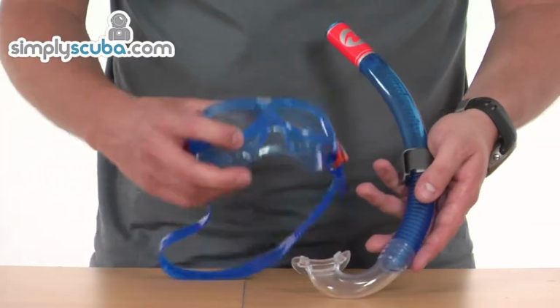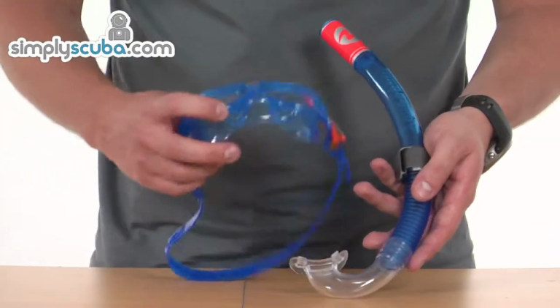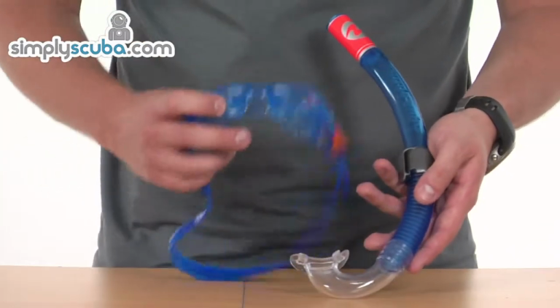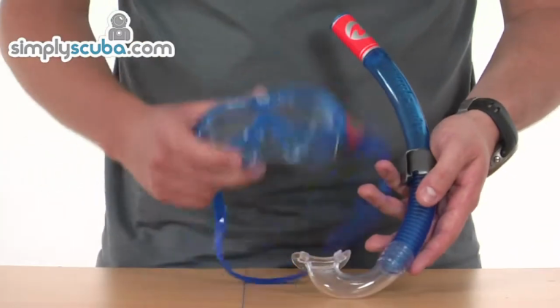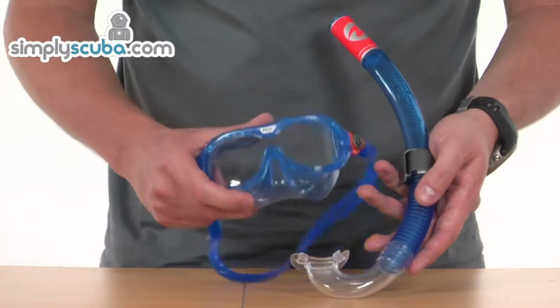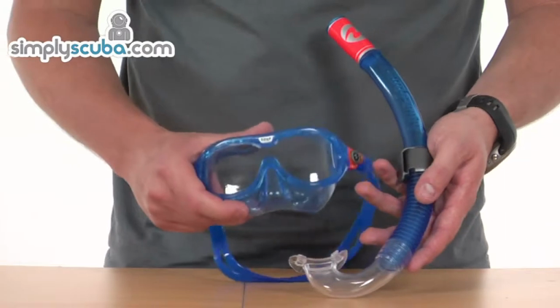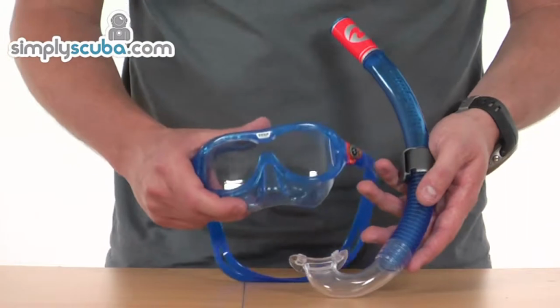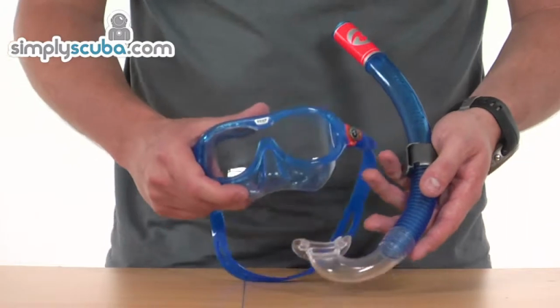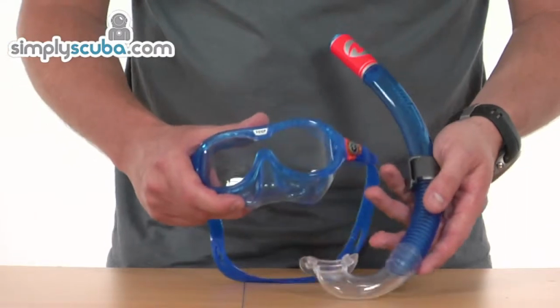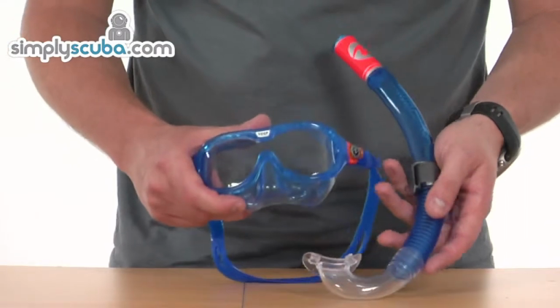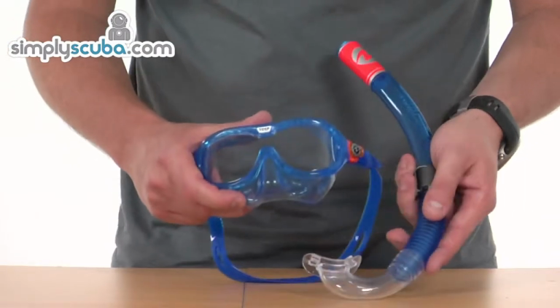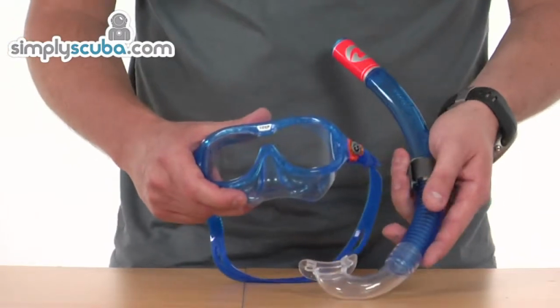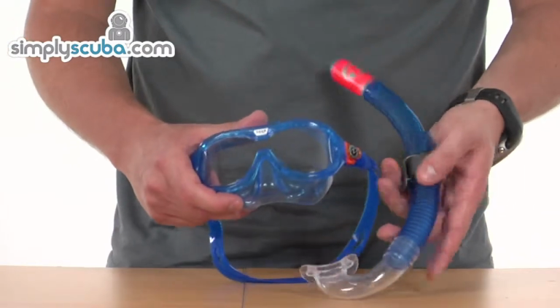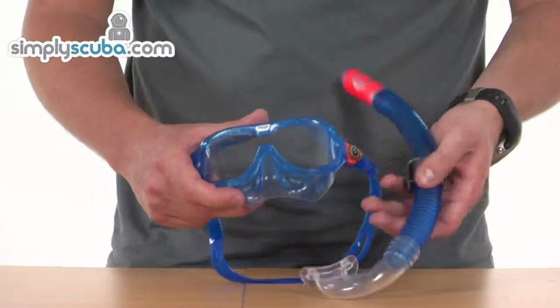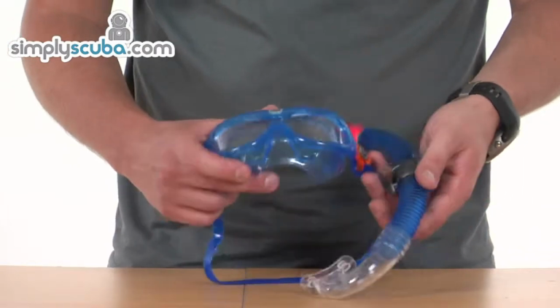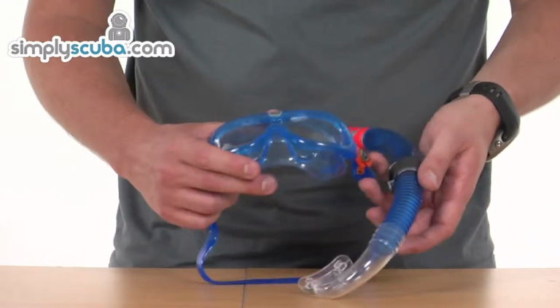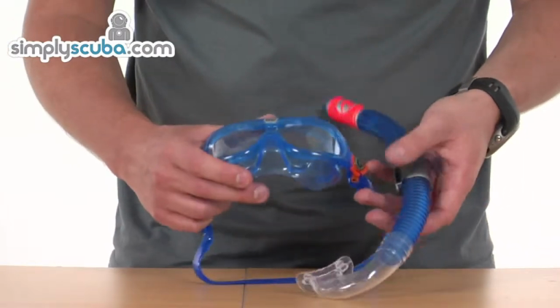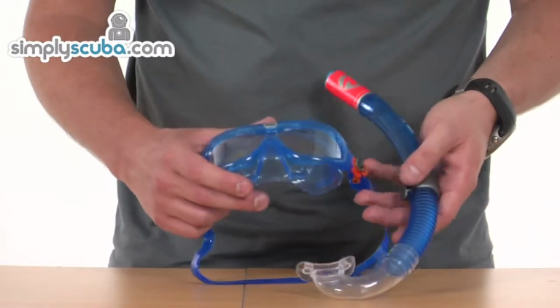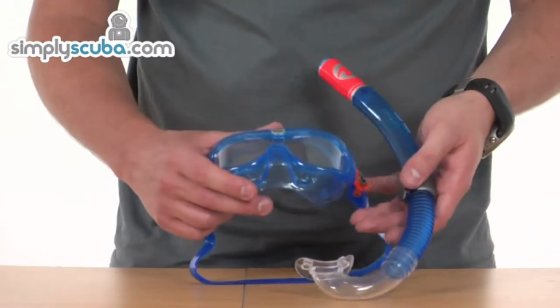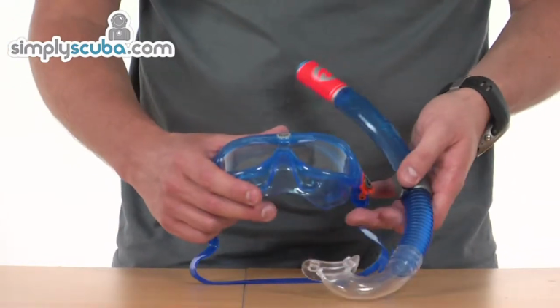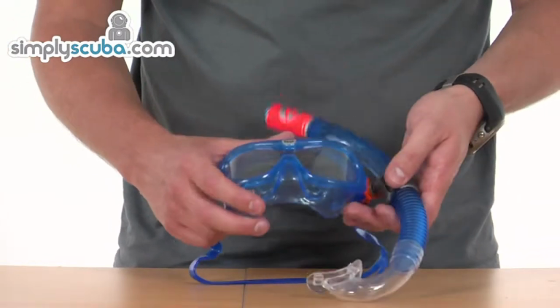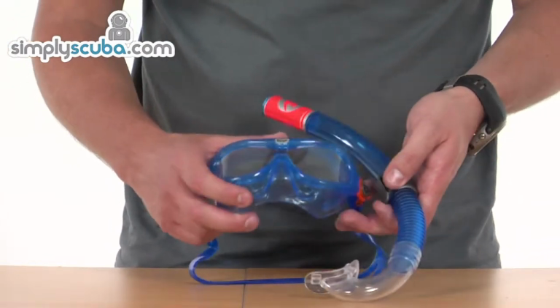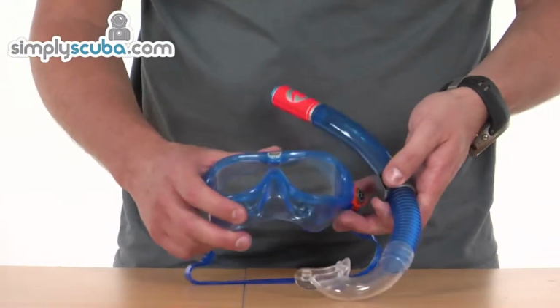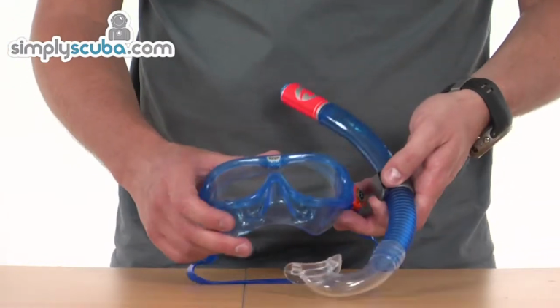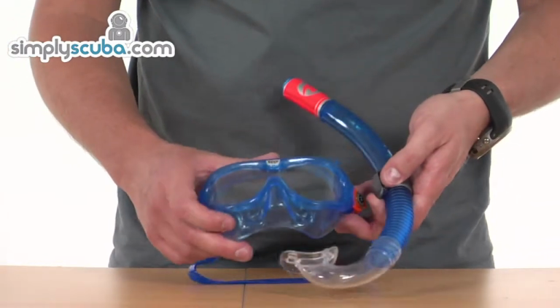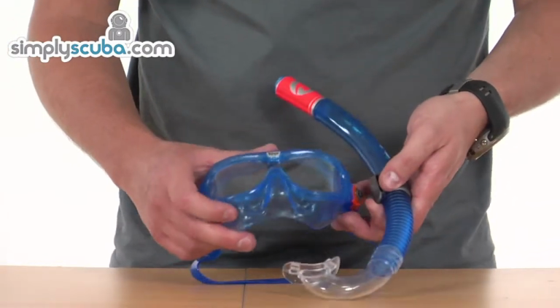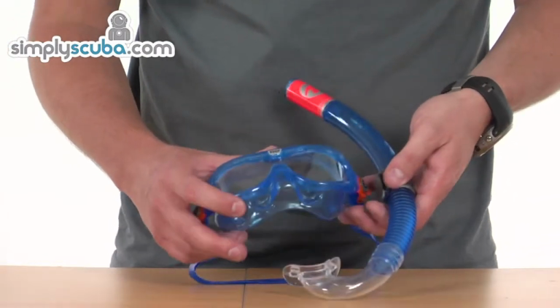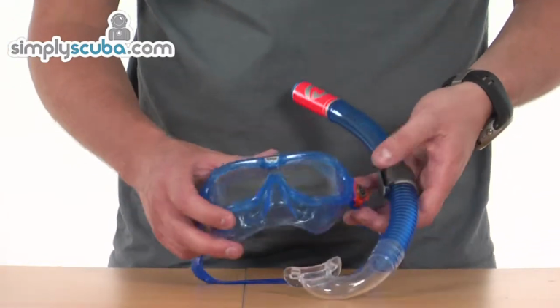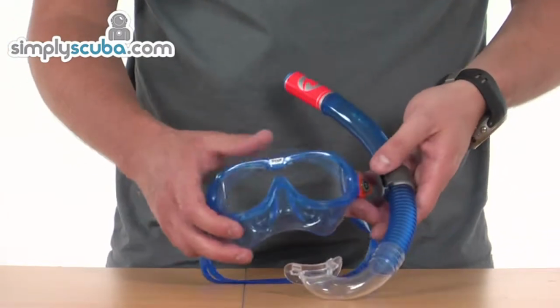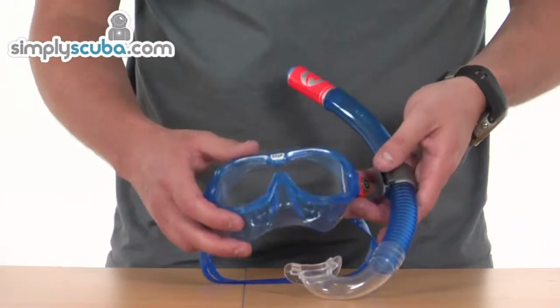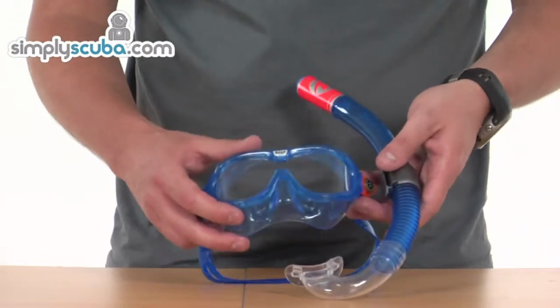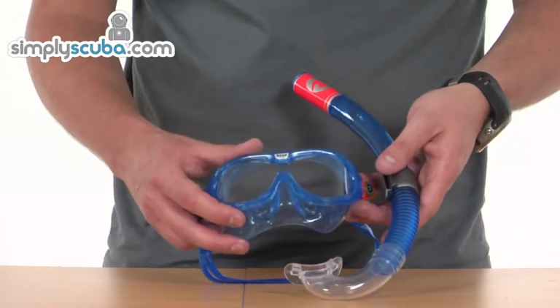Overall, a fantastic kids' size mask and snorkel set, available in blue or pink.